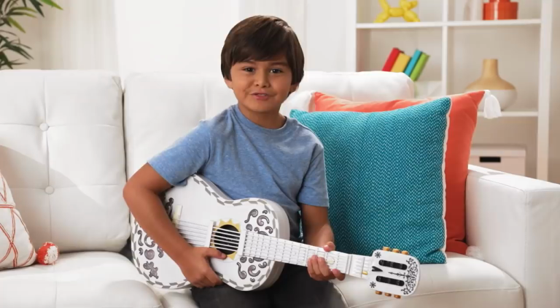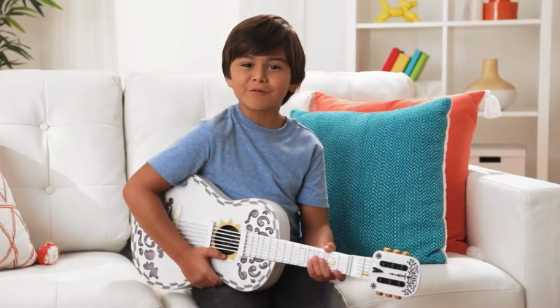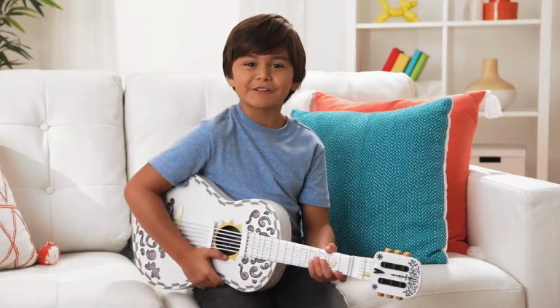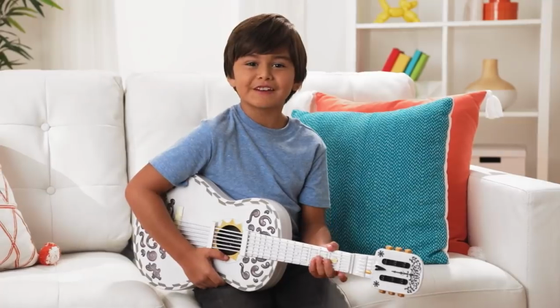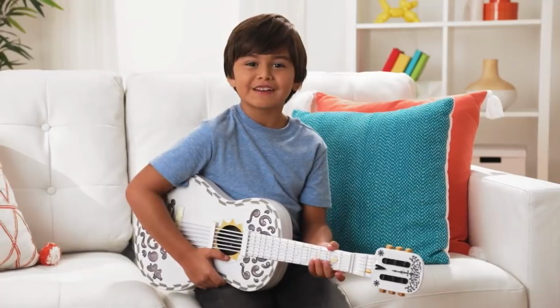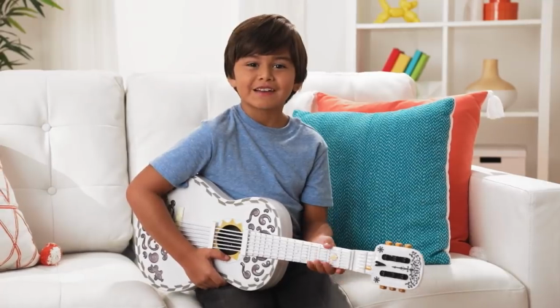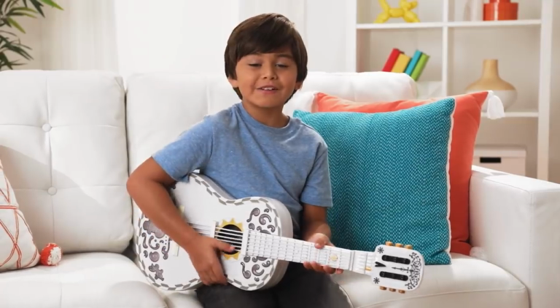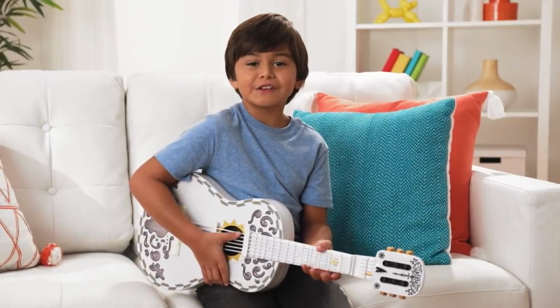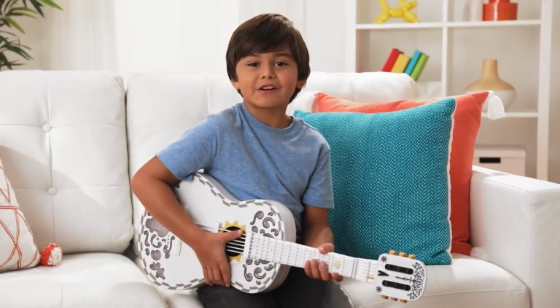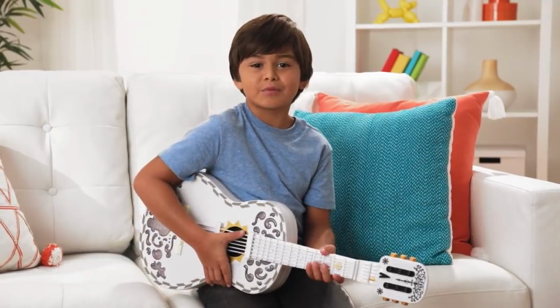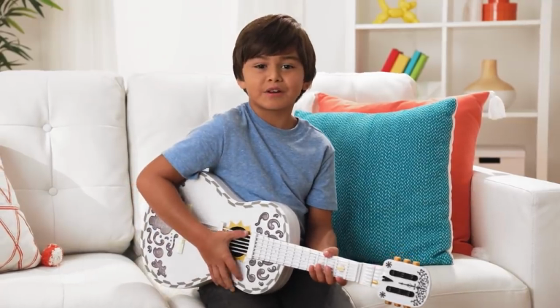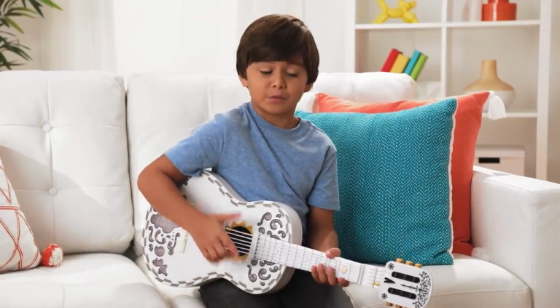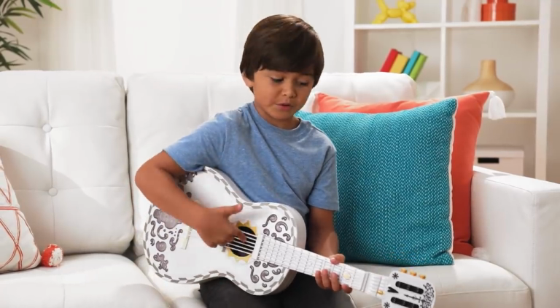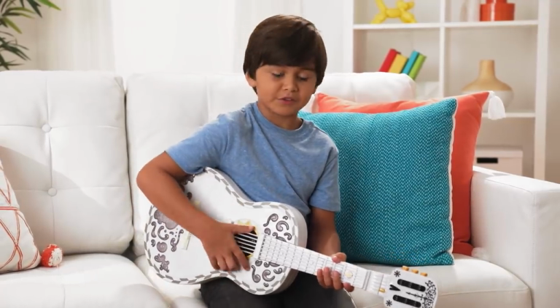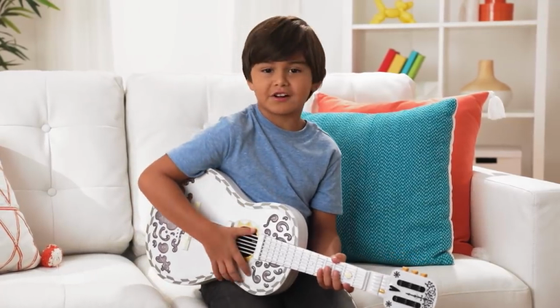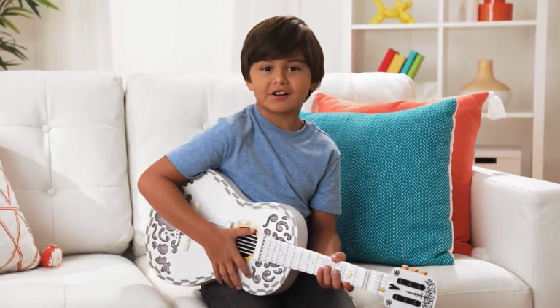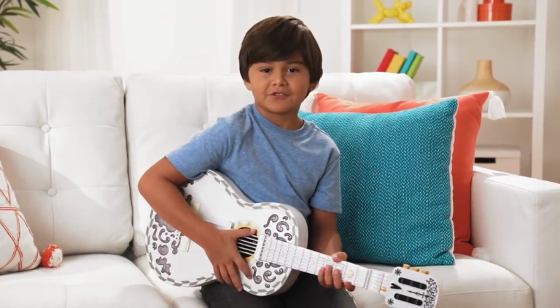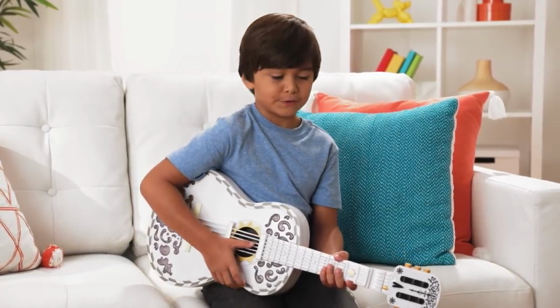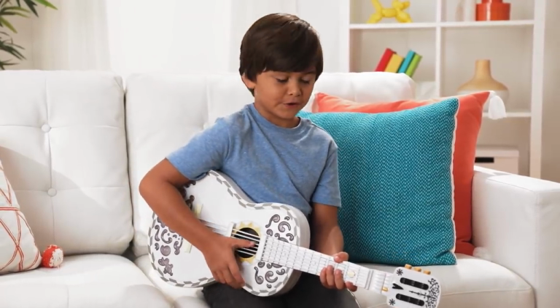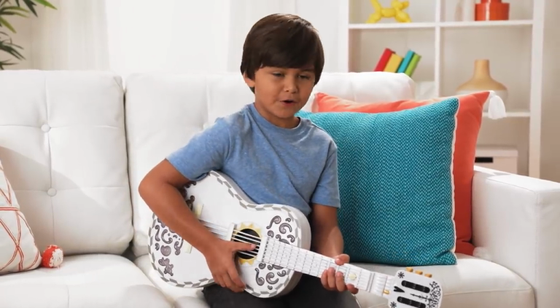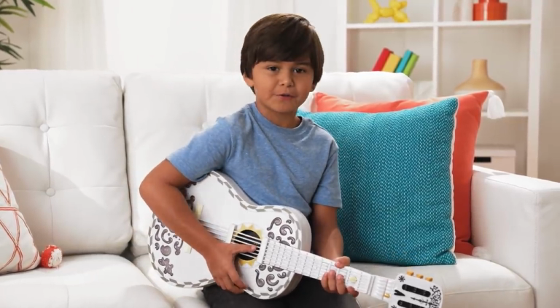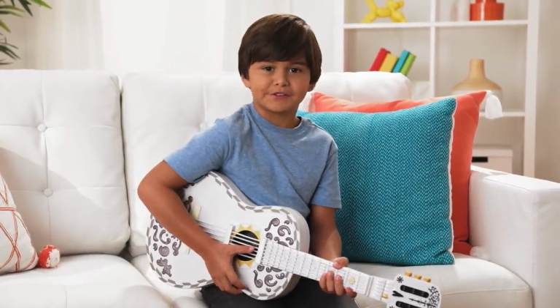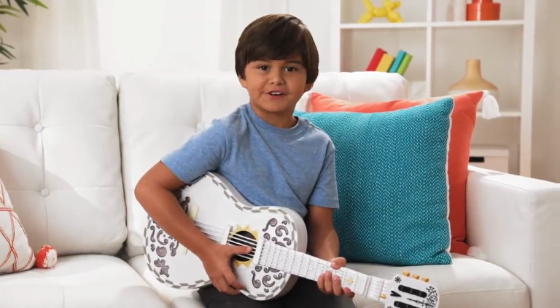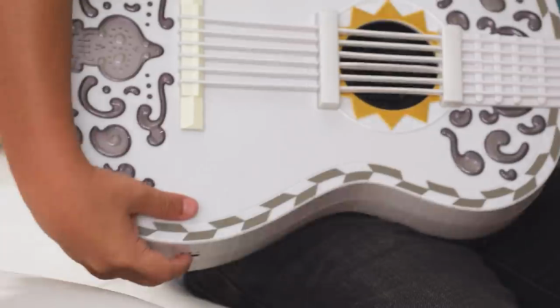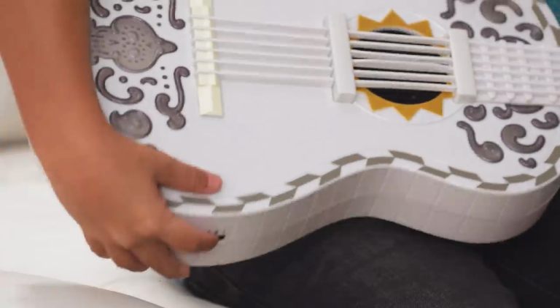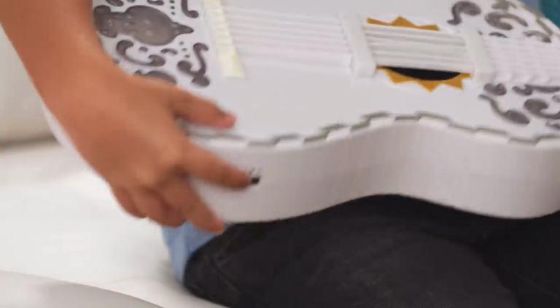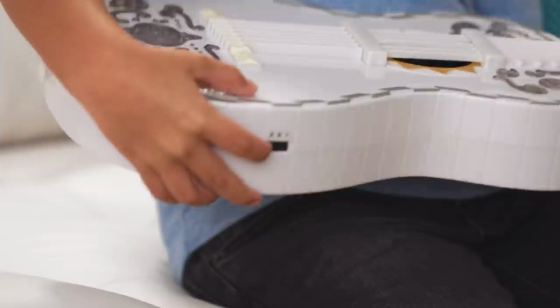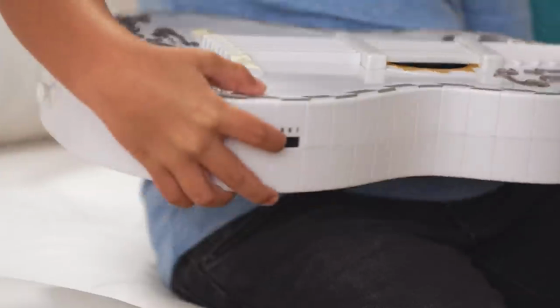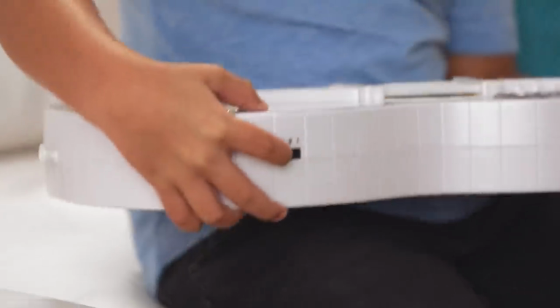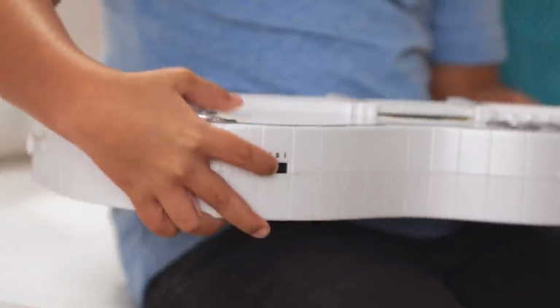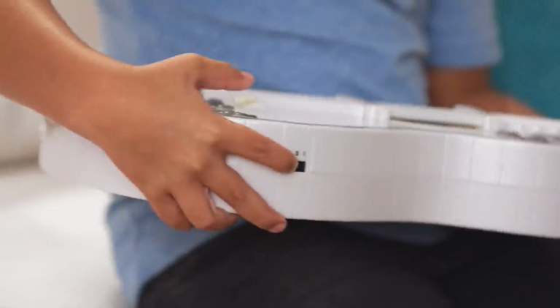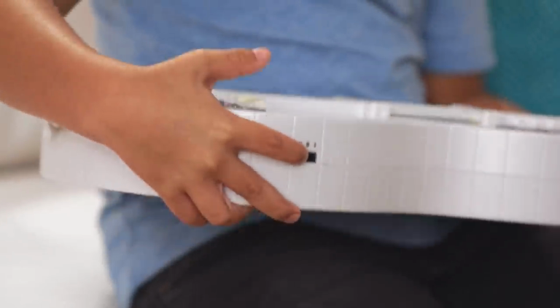Don't worry, you don't need to know how to play a real guitar to use a Coco guitar, because this is a magical guitar.